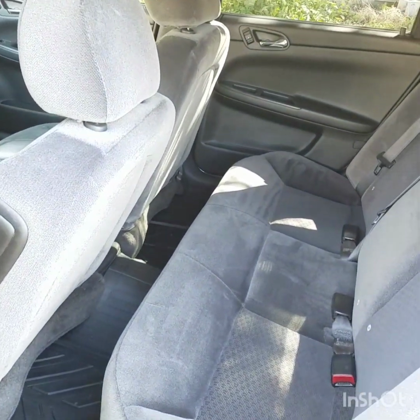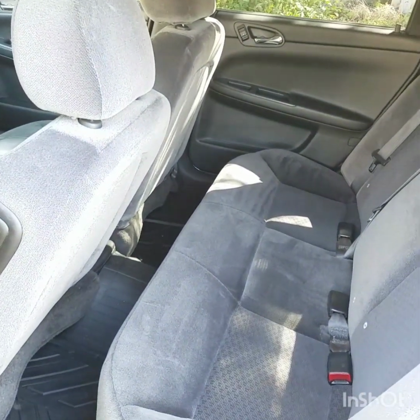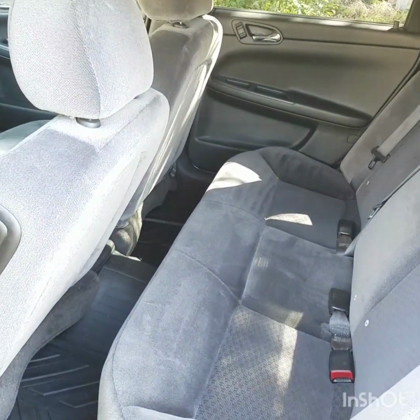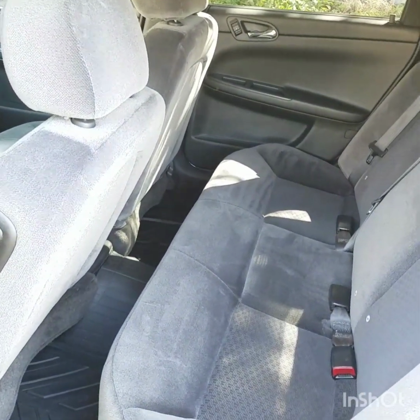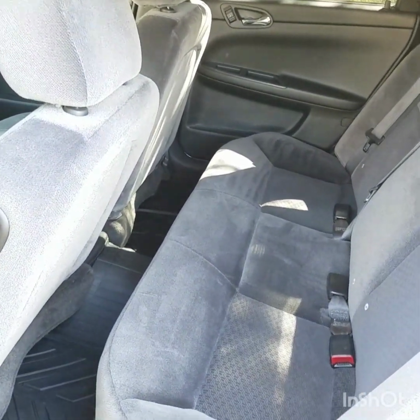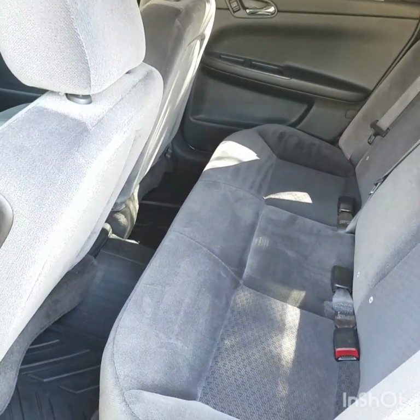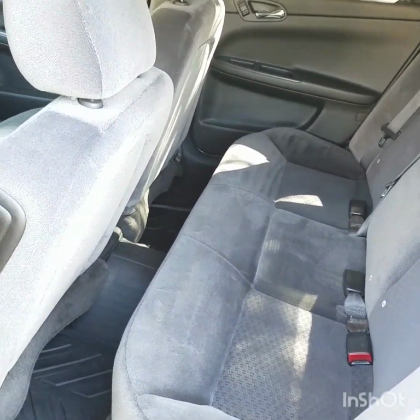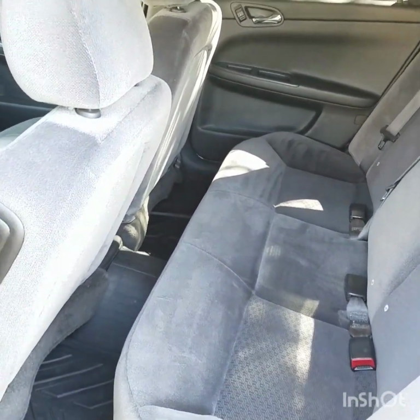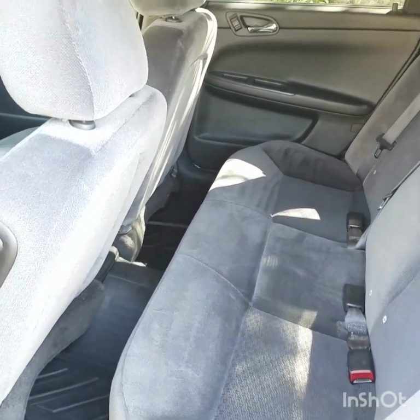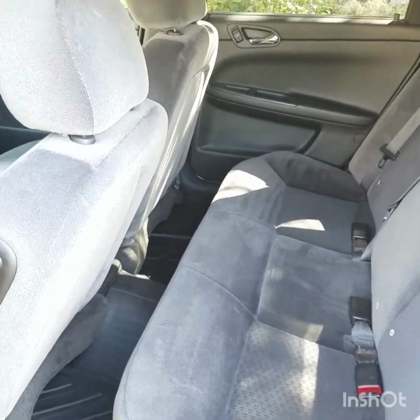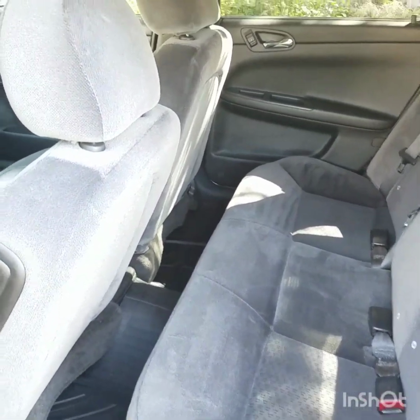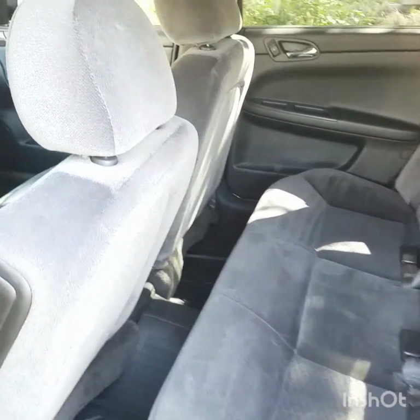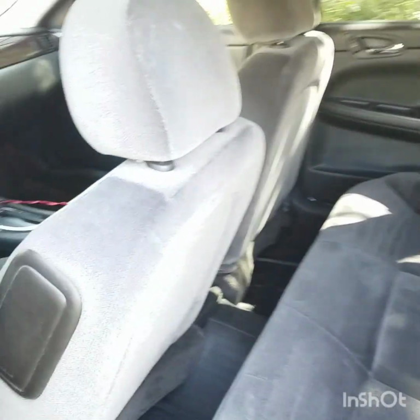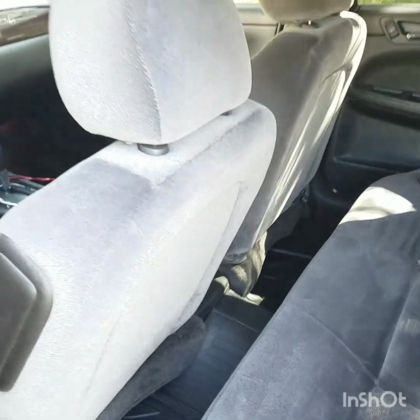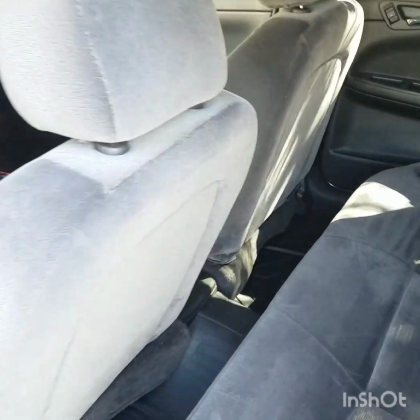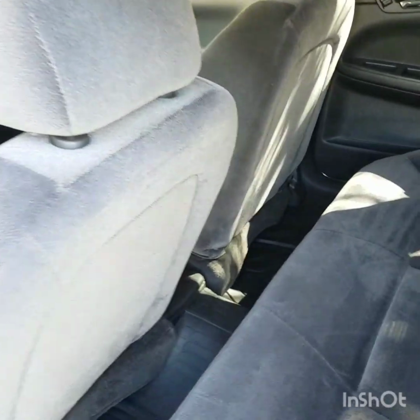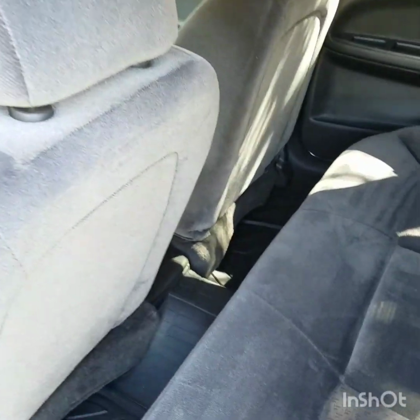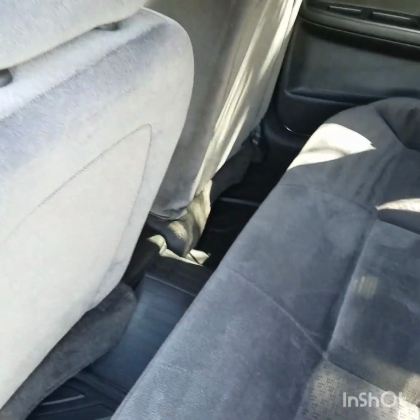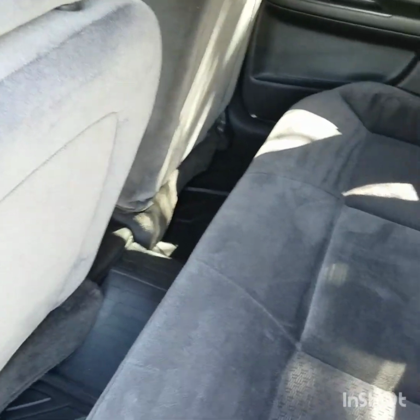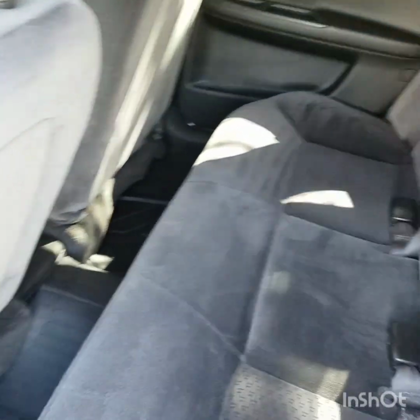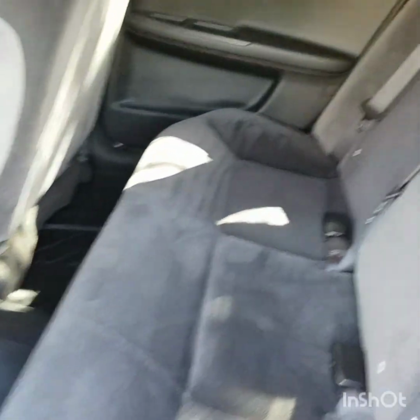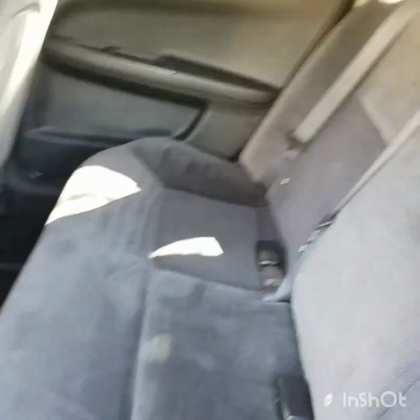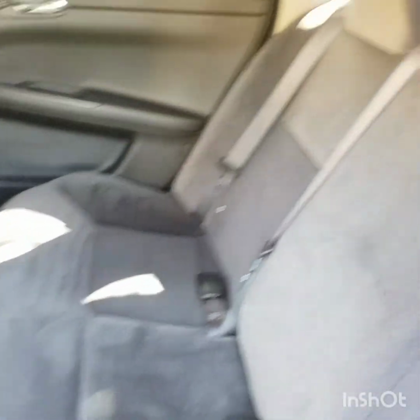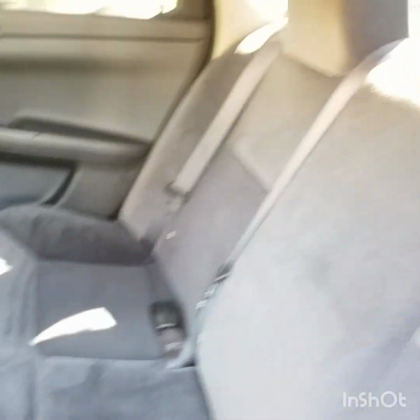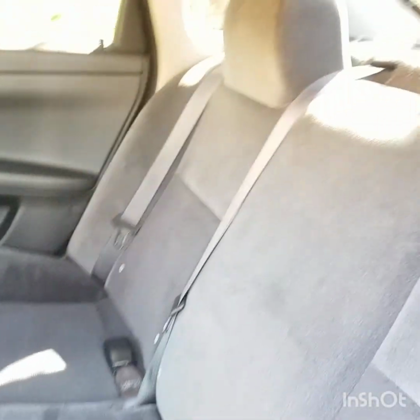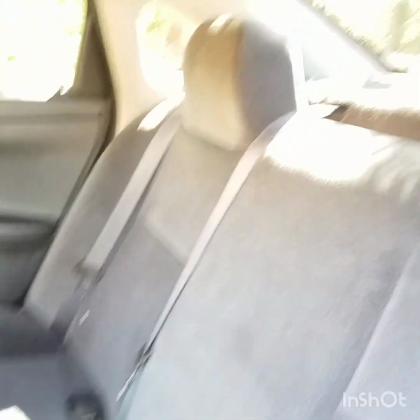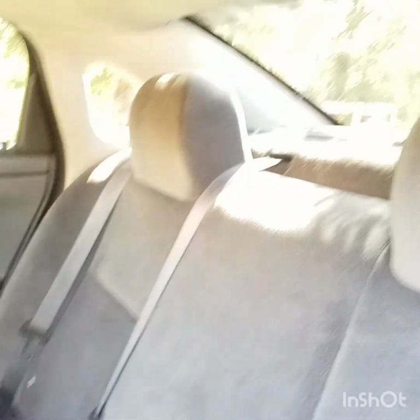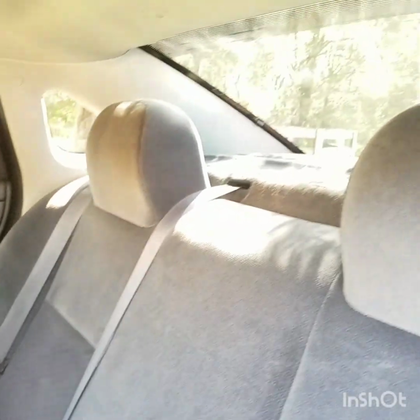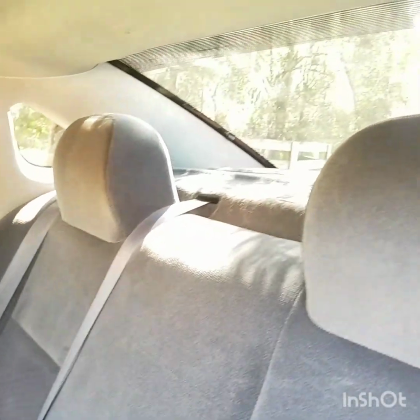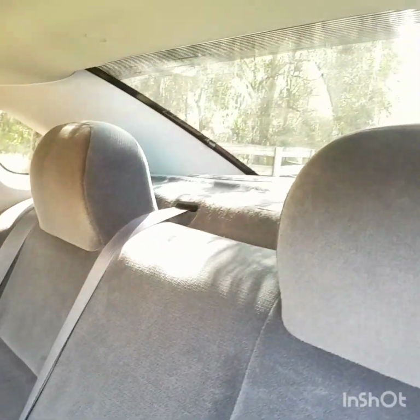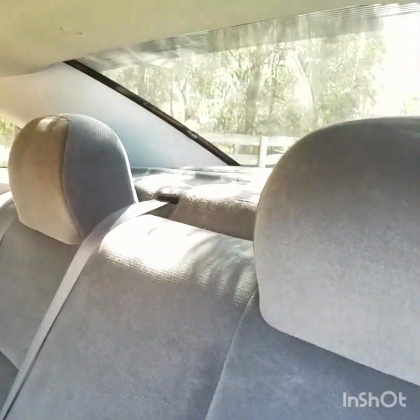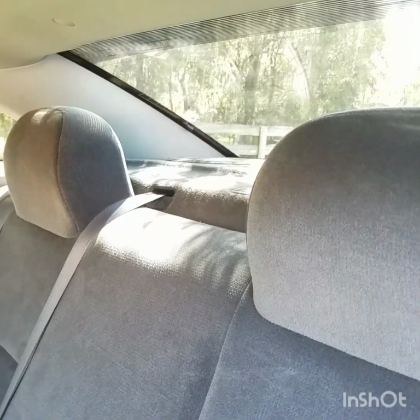That's pretty much the back — not much to it, nice and clean.